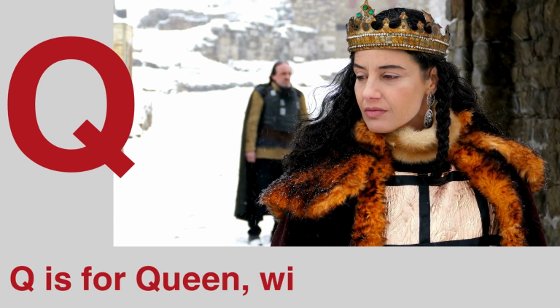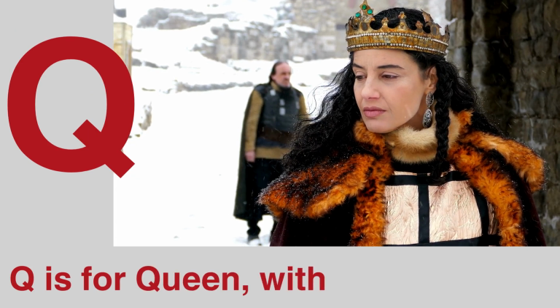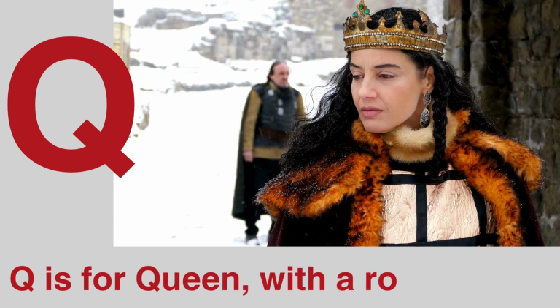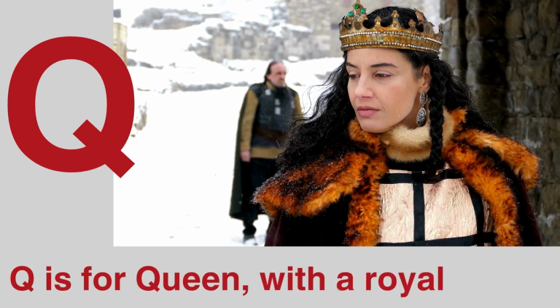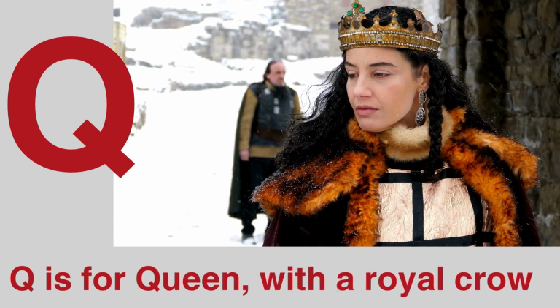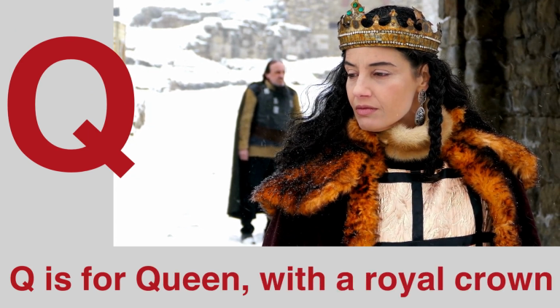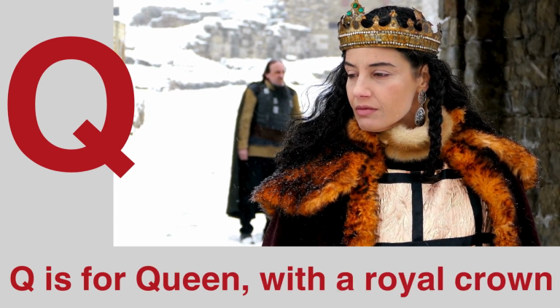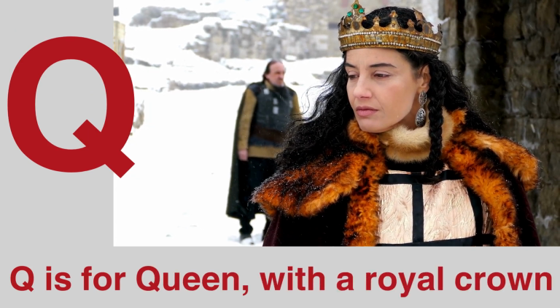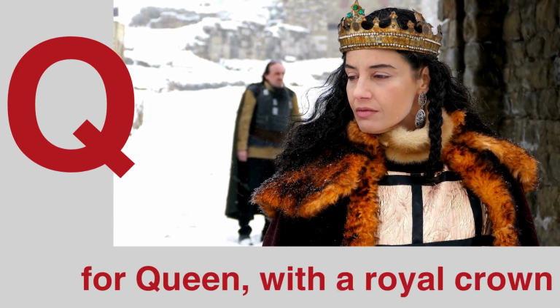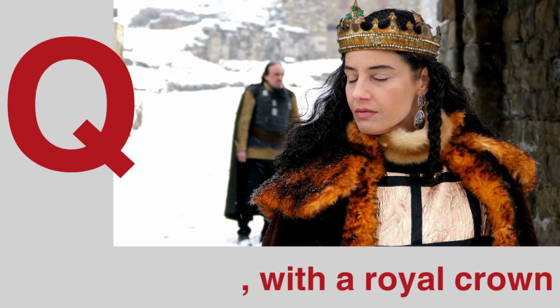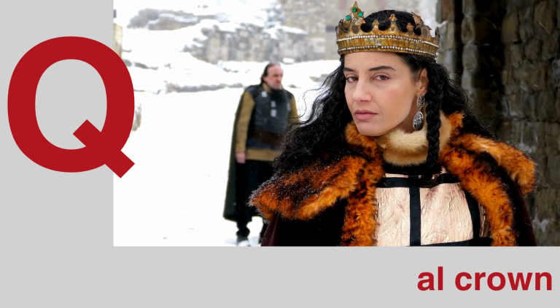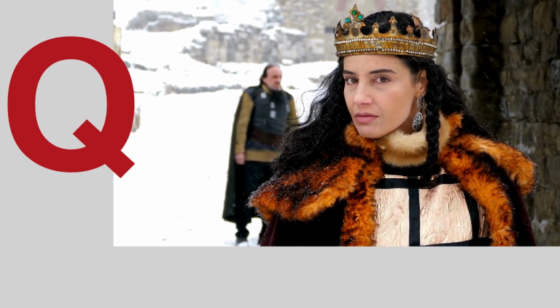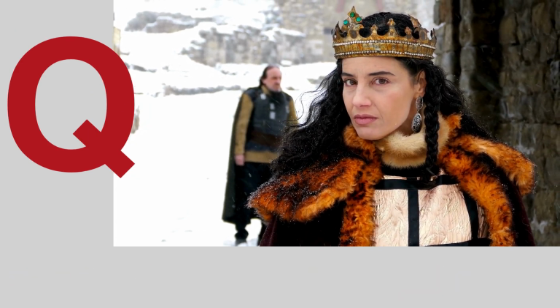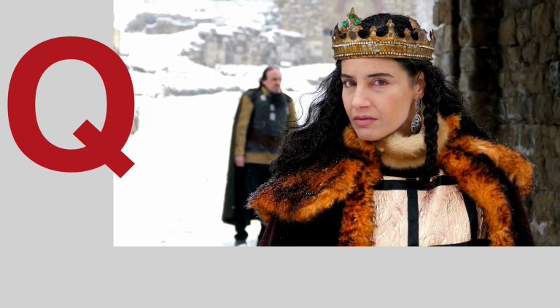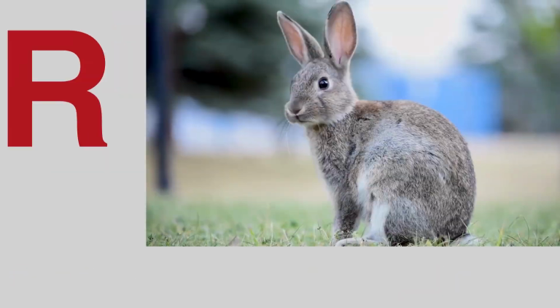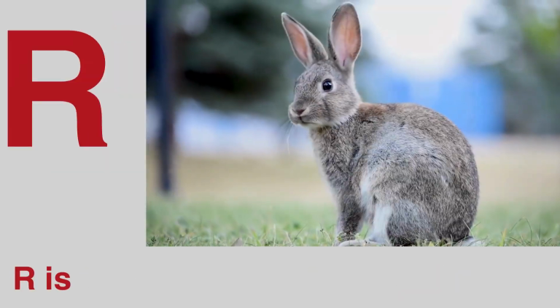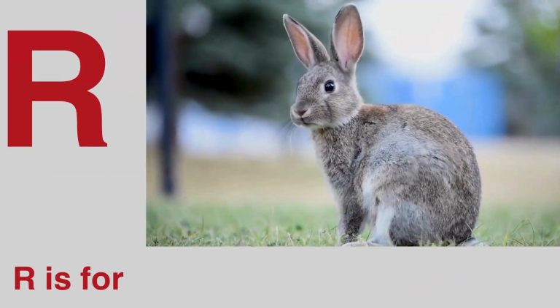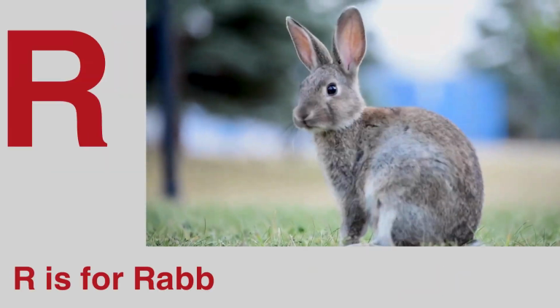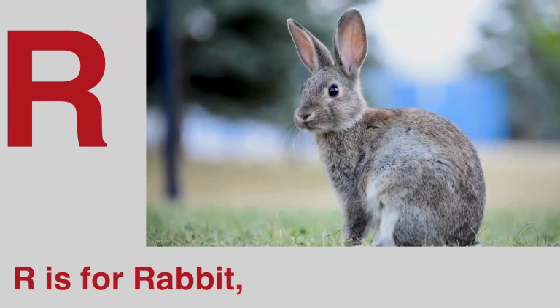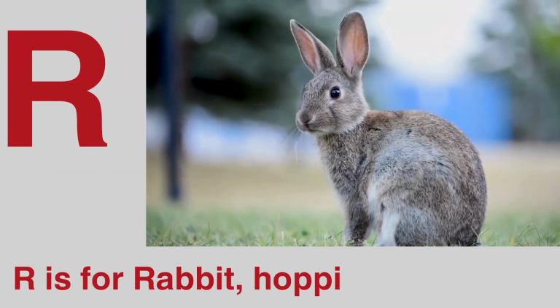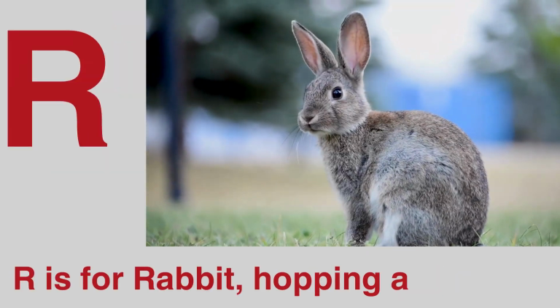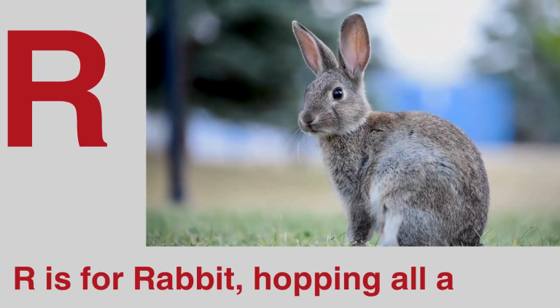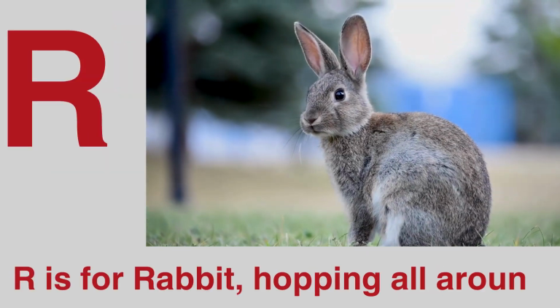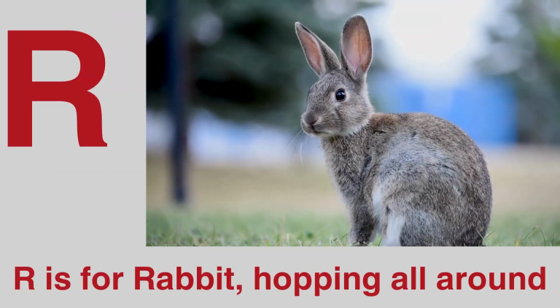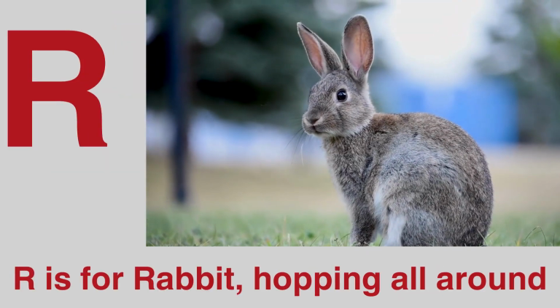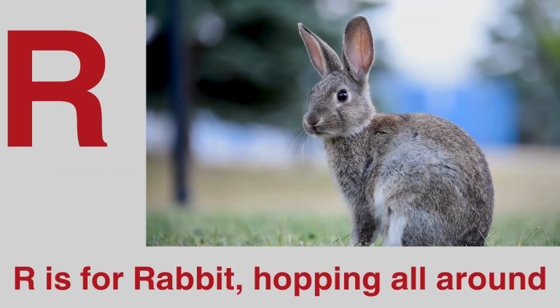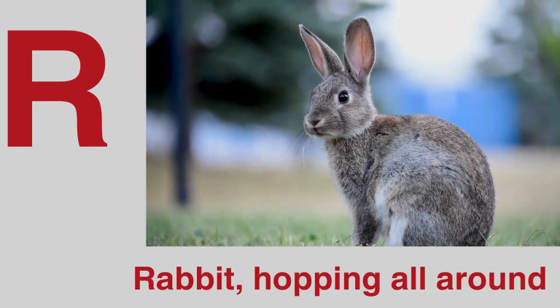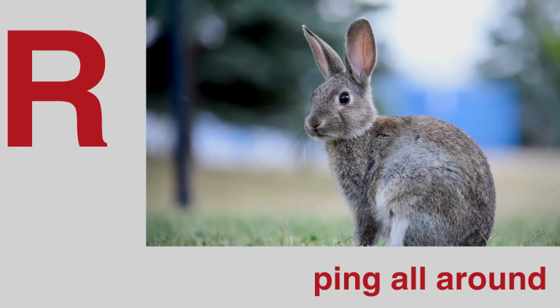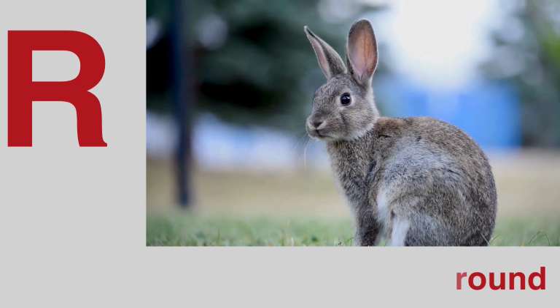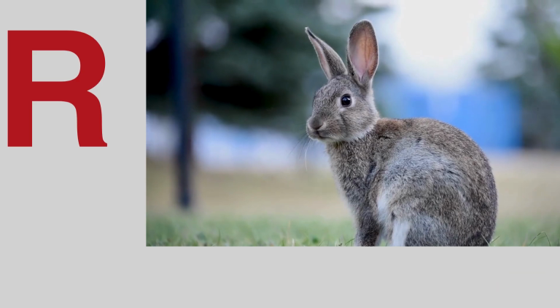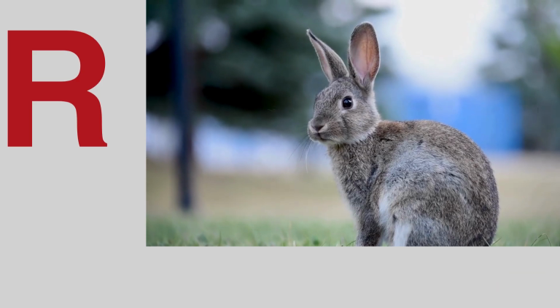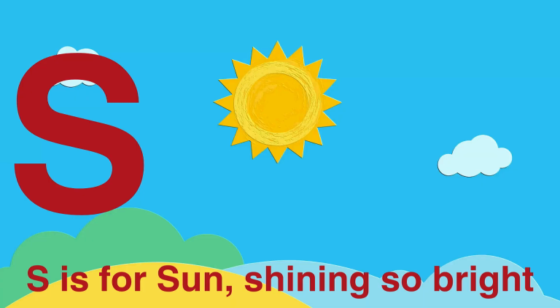Q is for queen with a royal crown. R is for rabbit hopping all around.